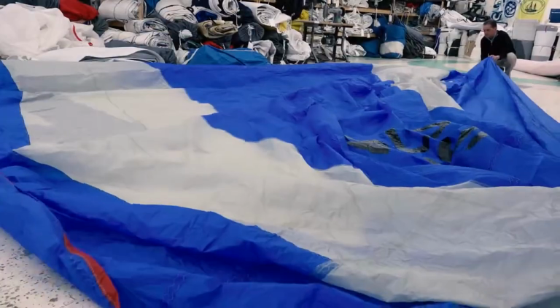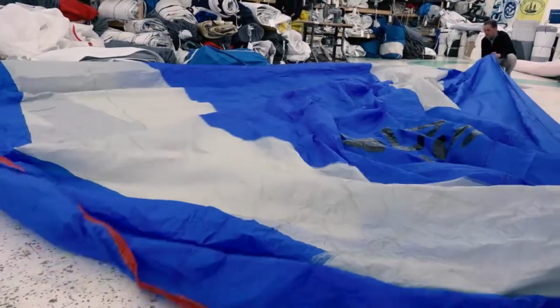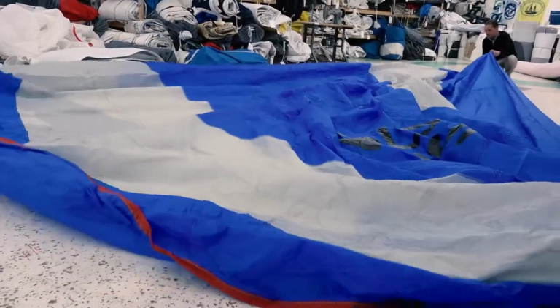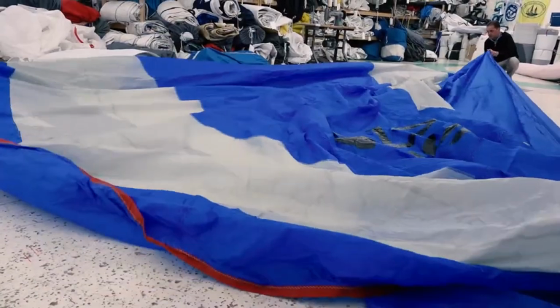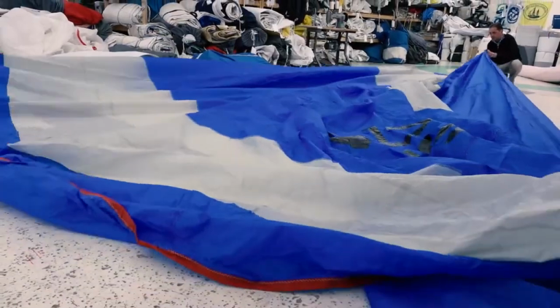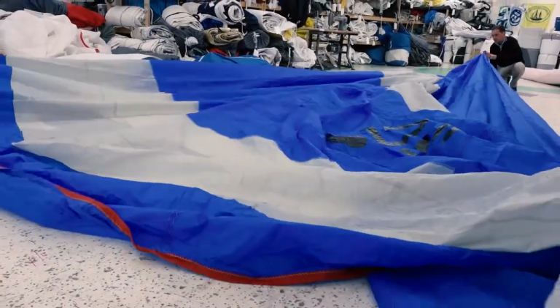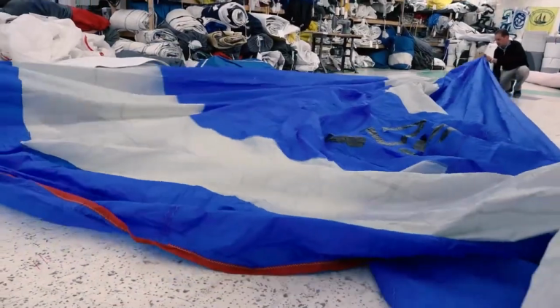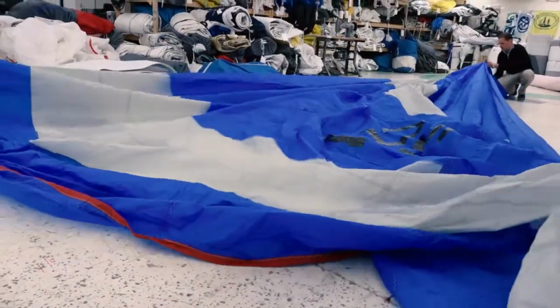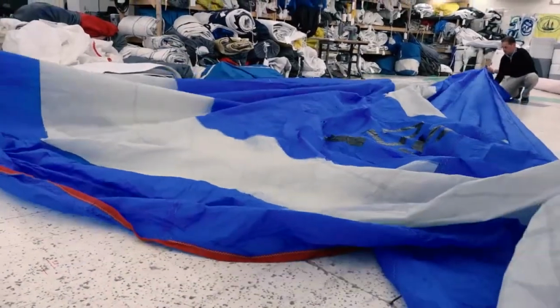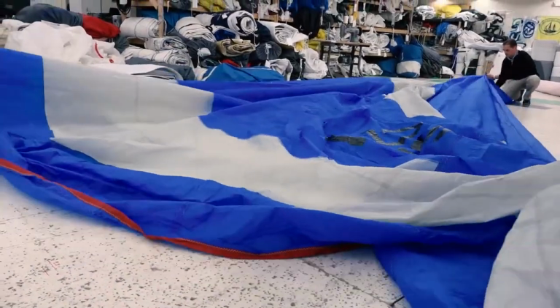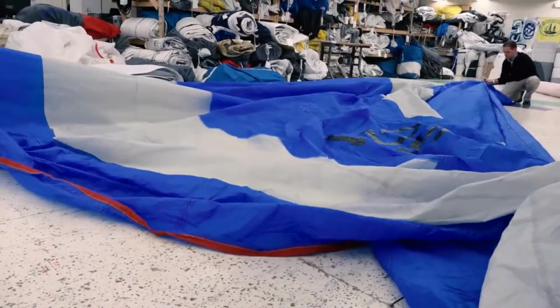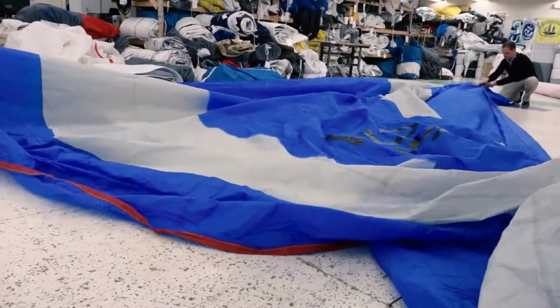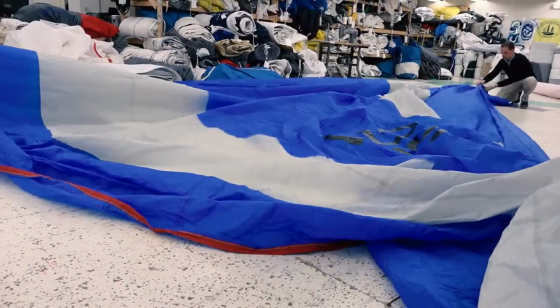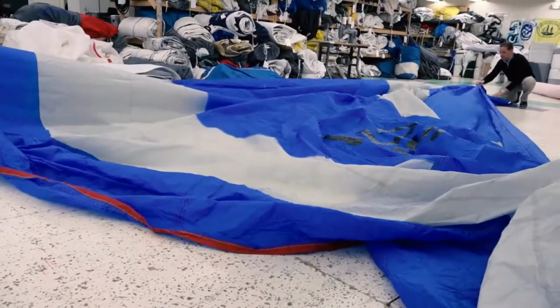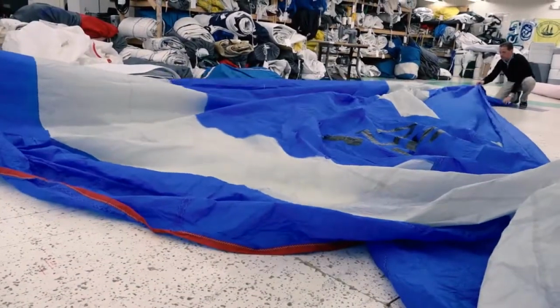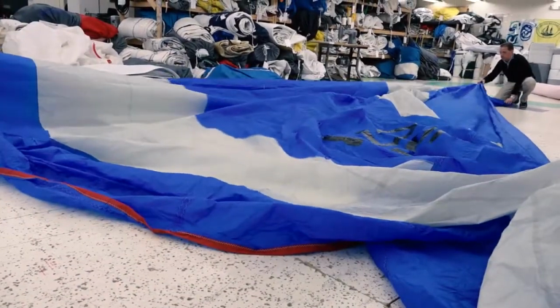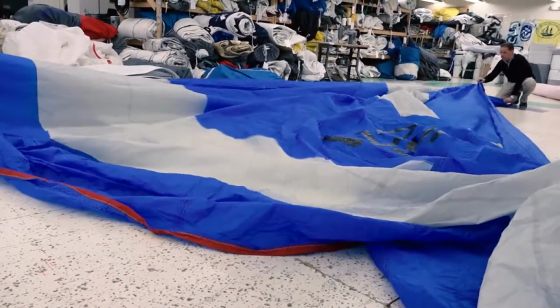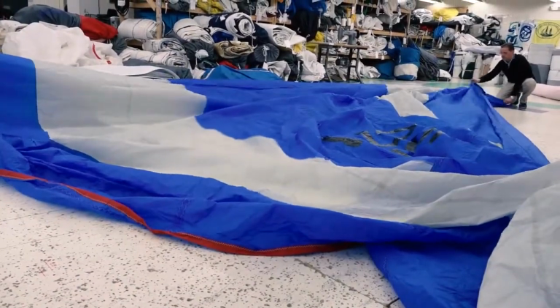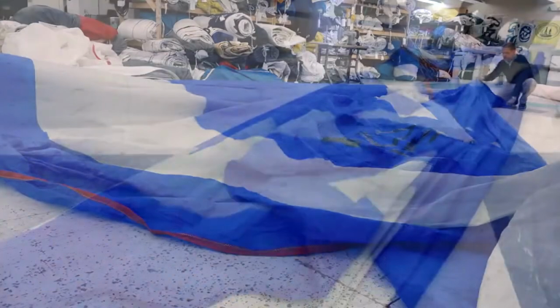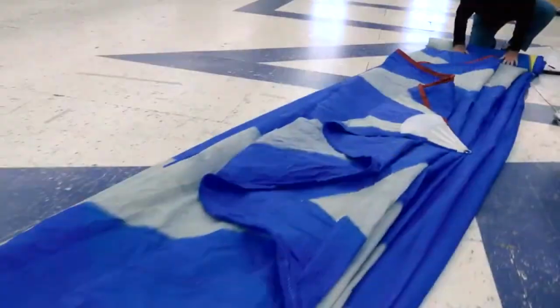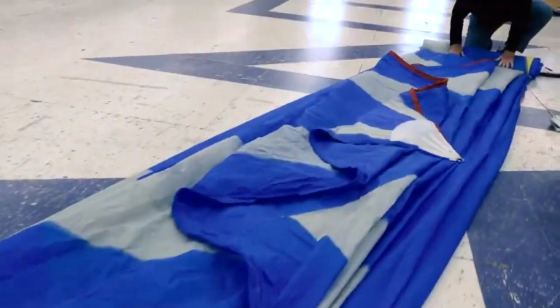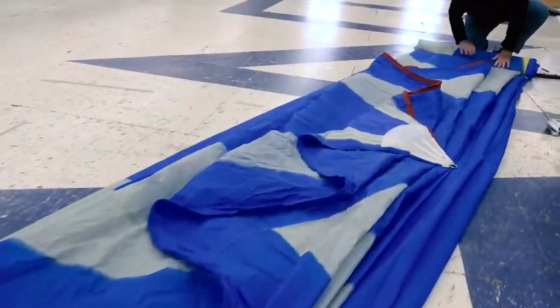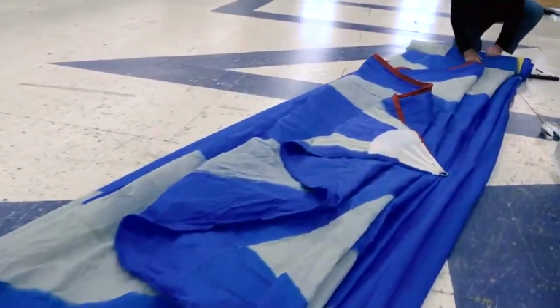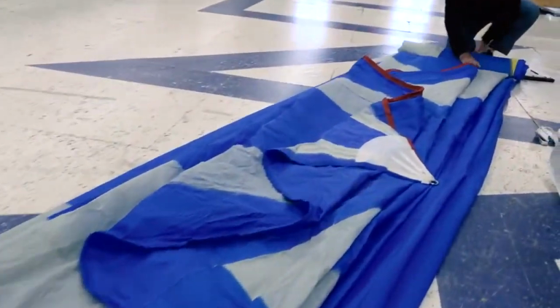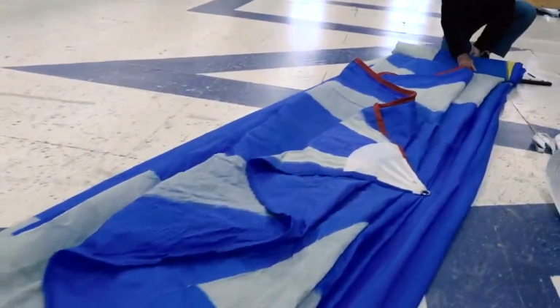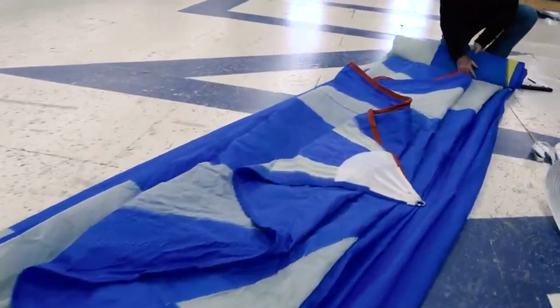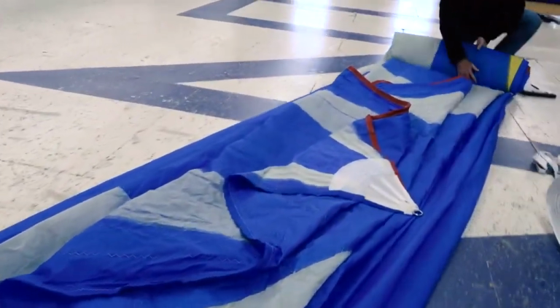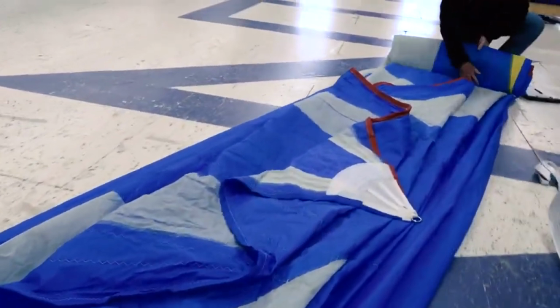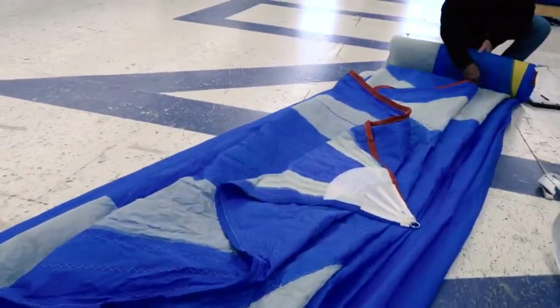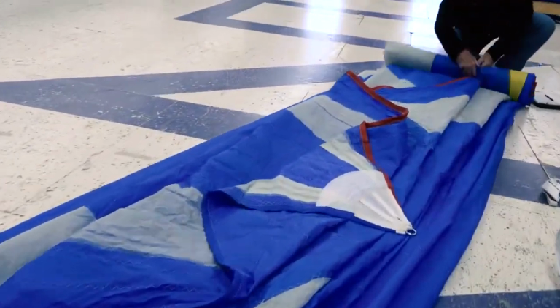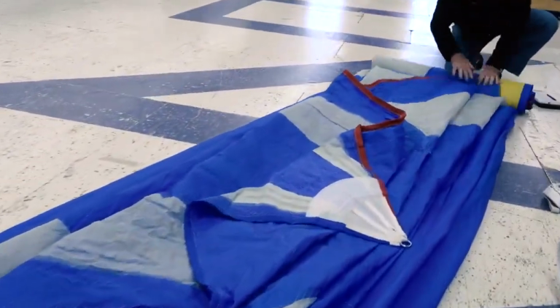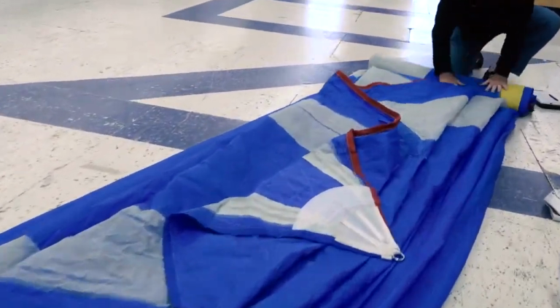Make sure to put the sail away carefully by flaking and then folding it to return it to its bag.